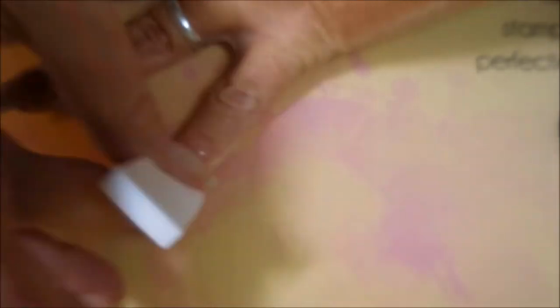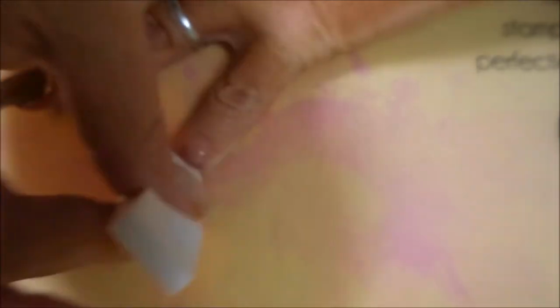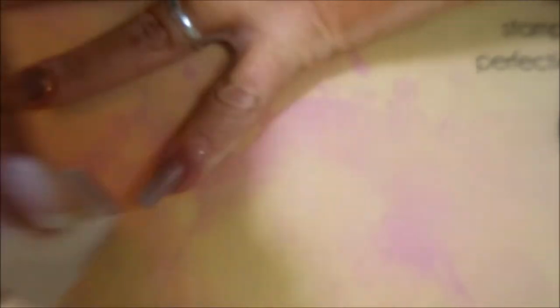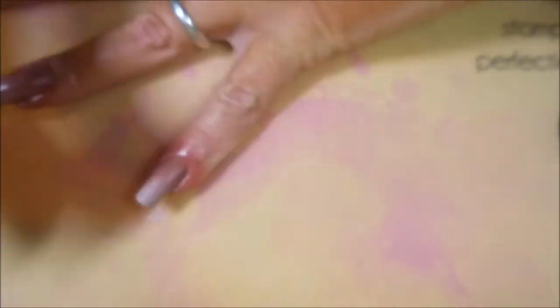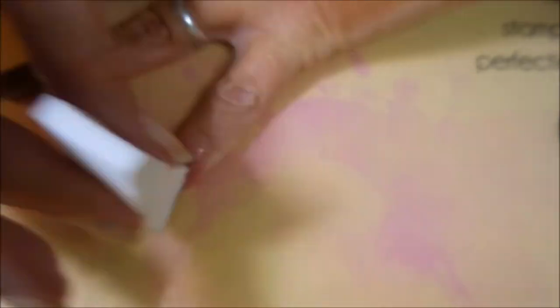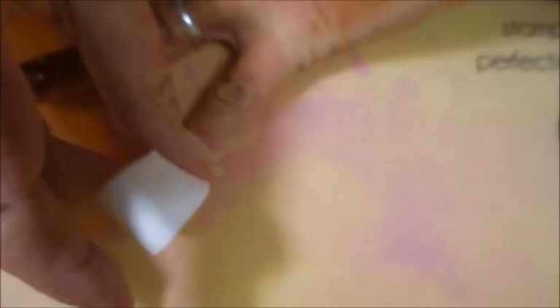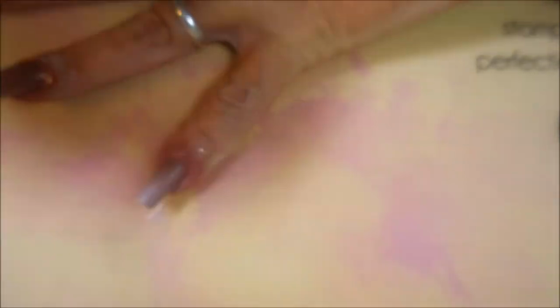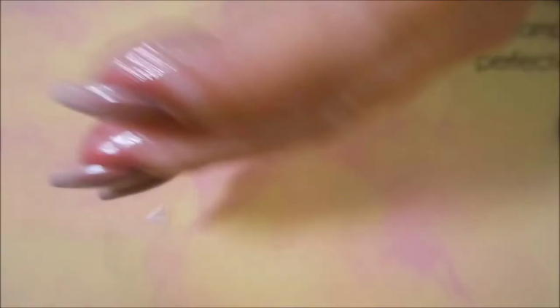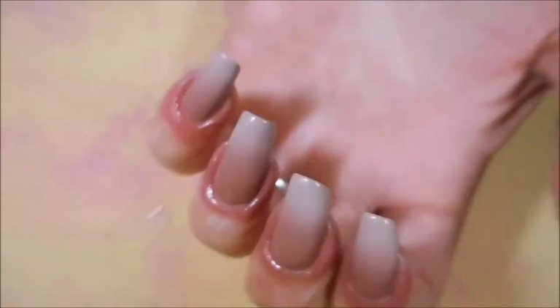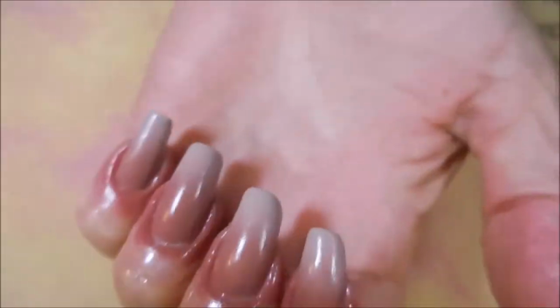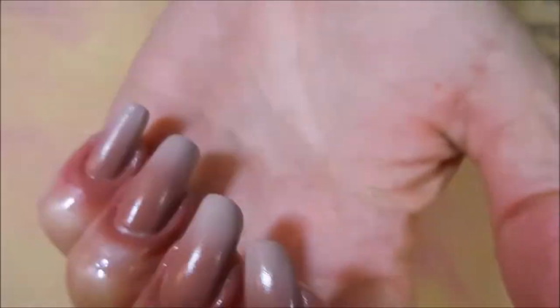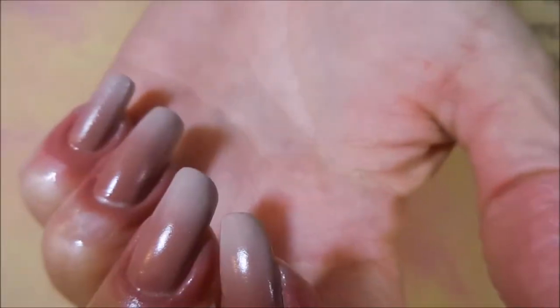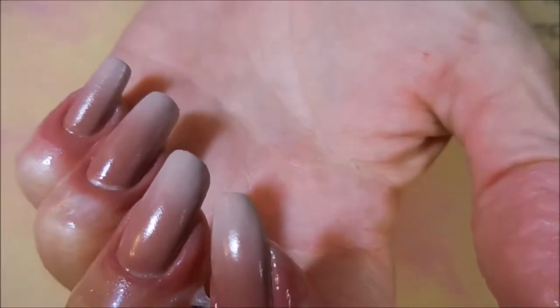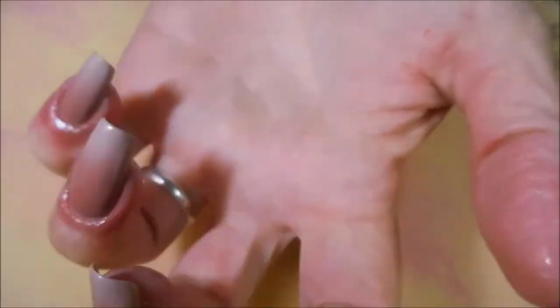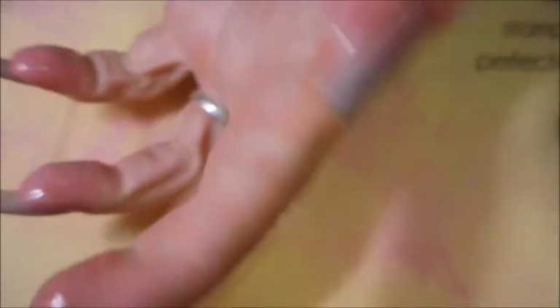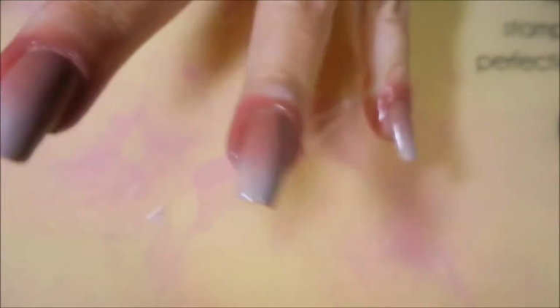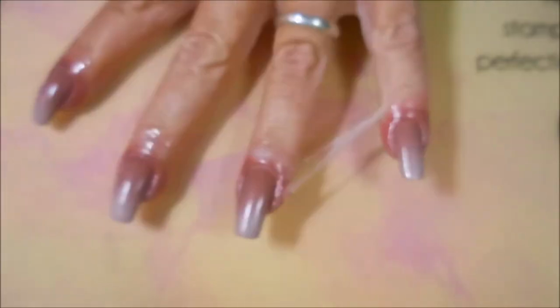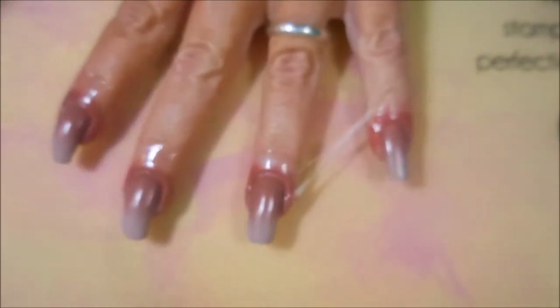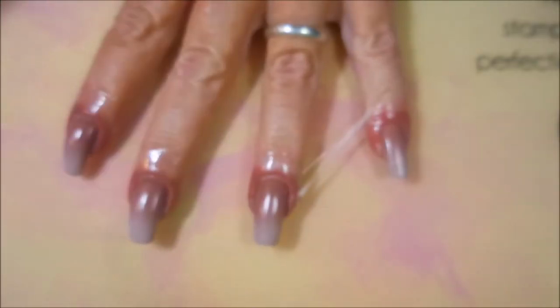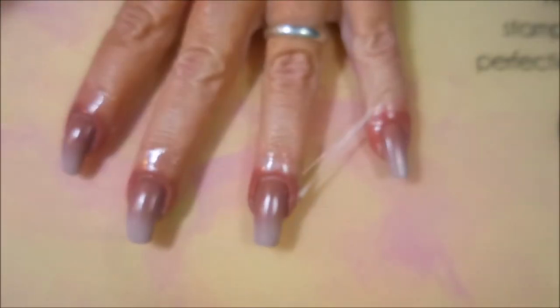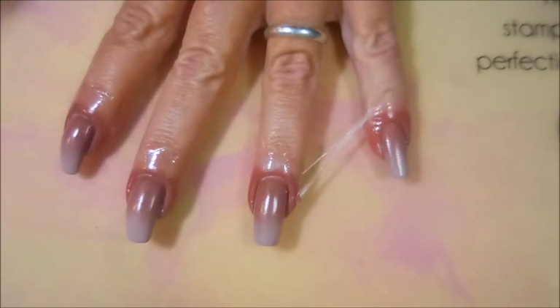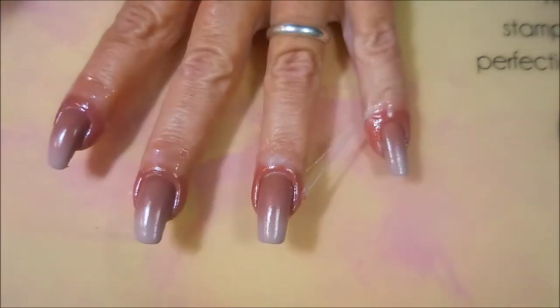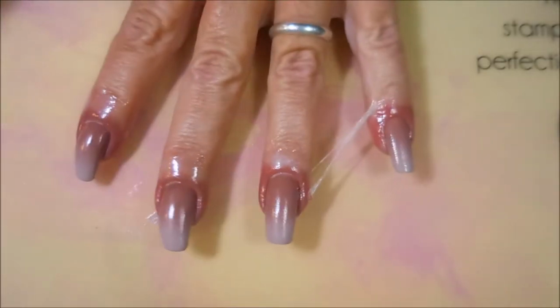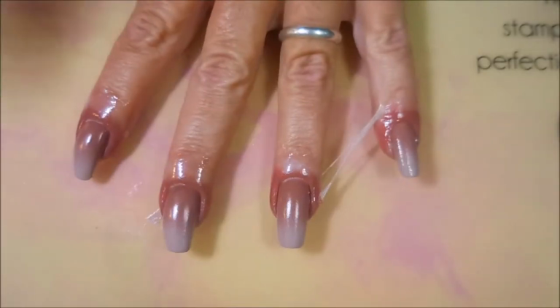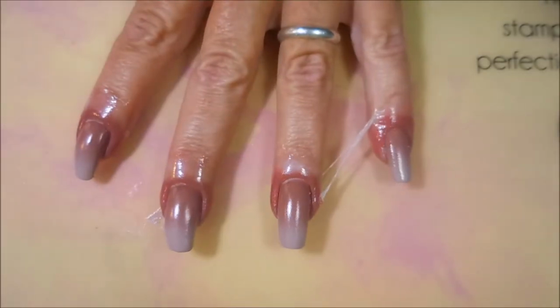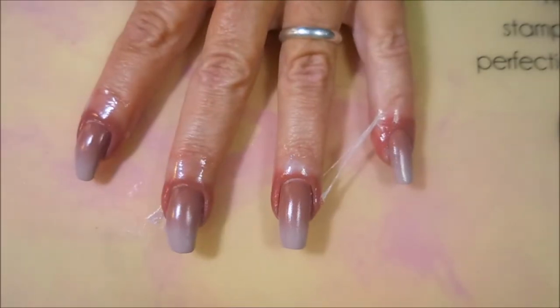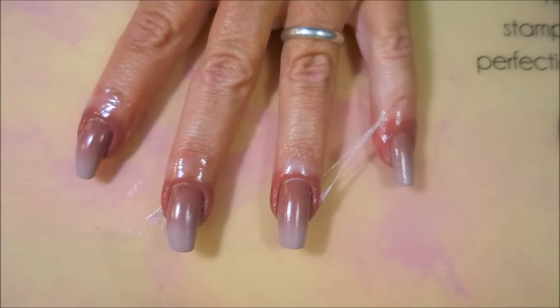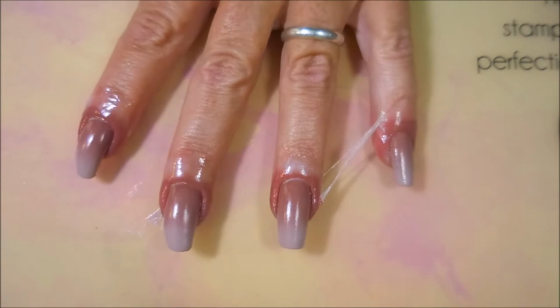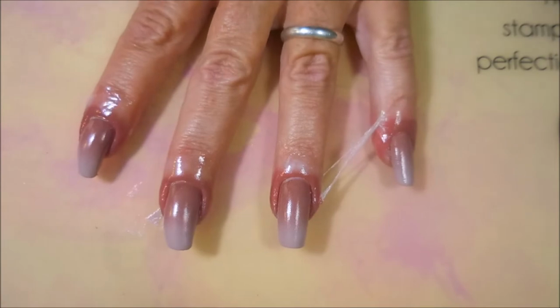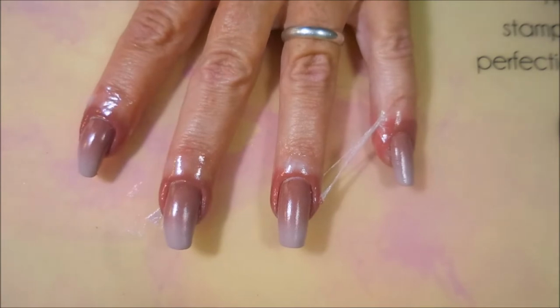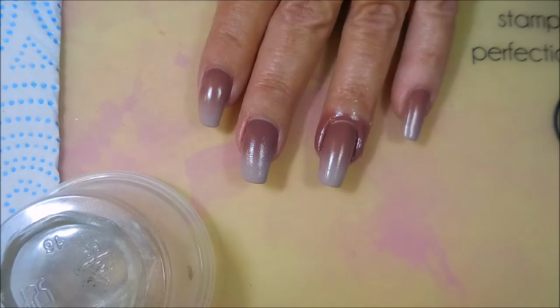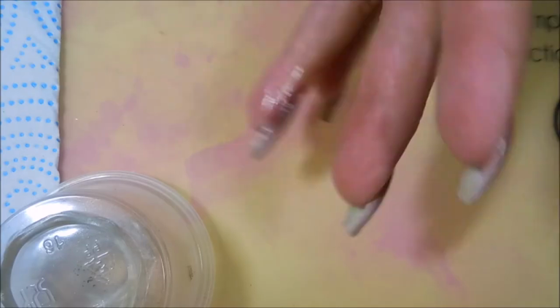Just tap that paint right onto the nail. Look how good. Oh, and I'm stuck together. Oopsie.